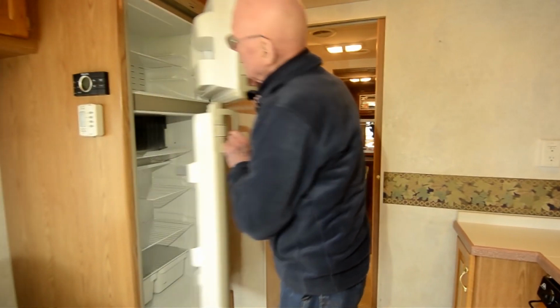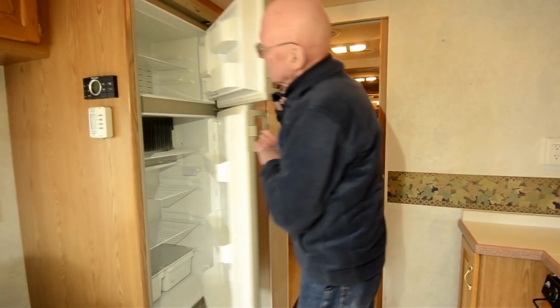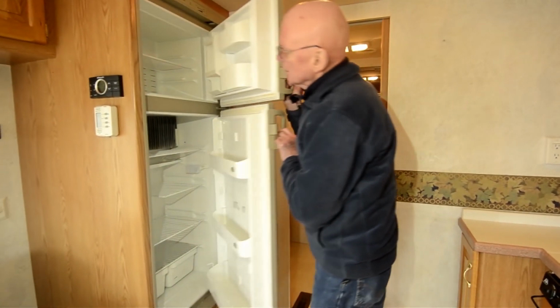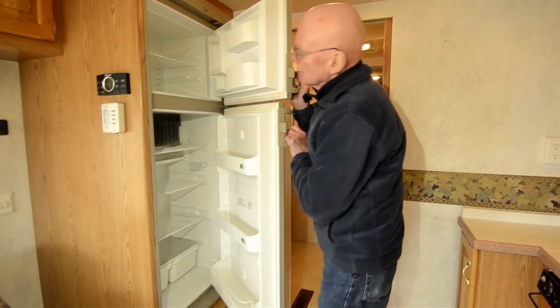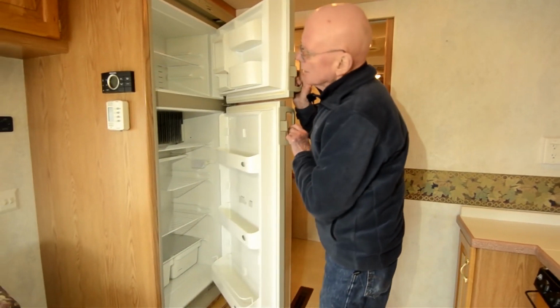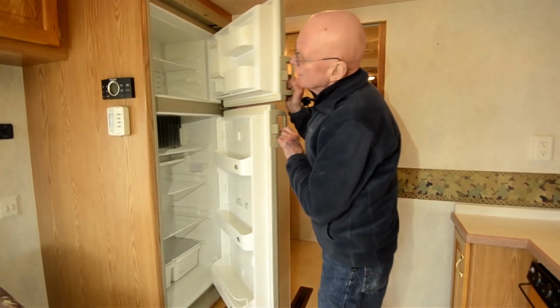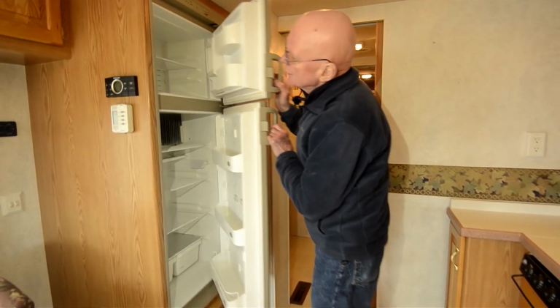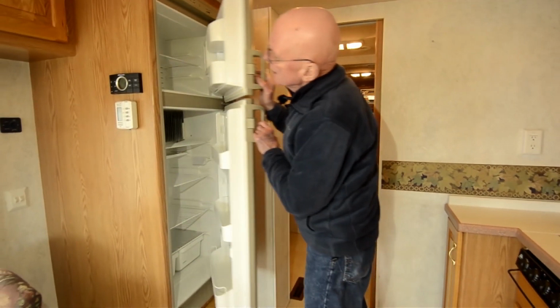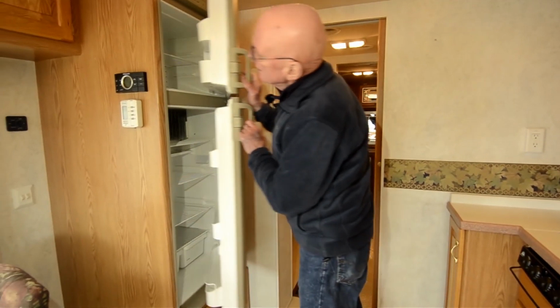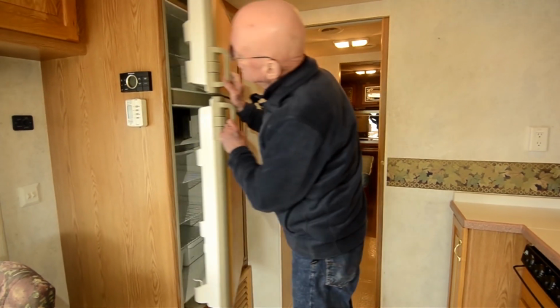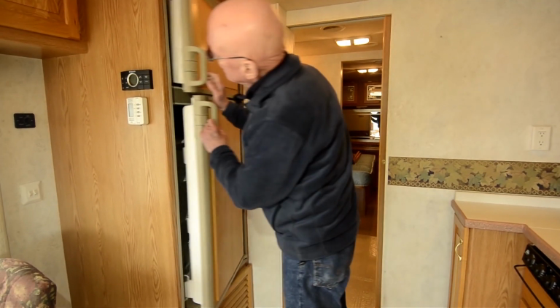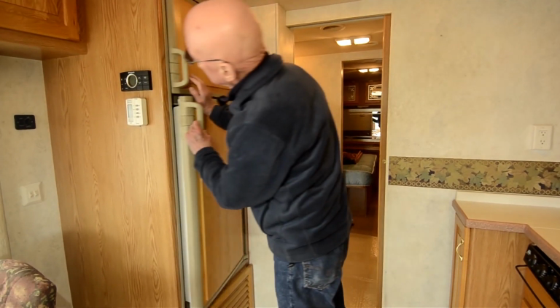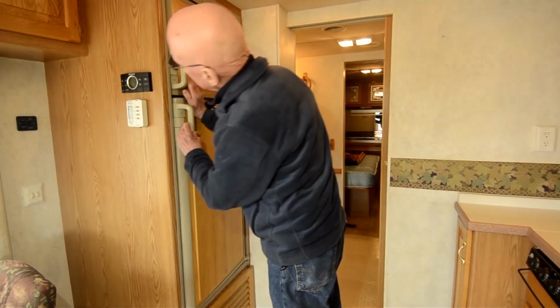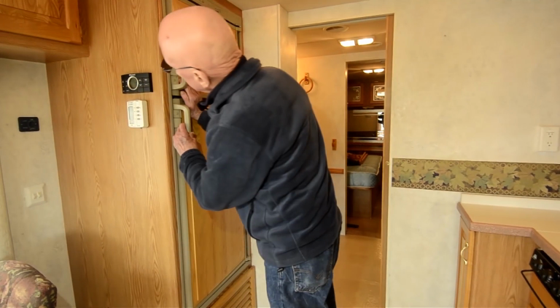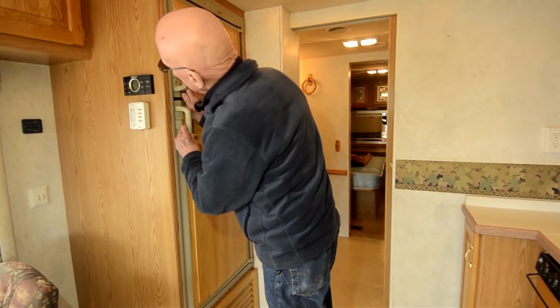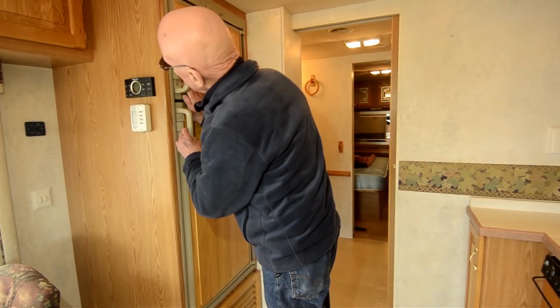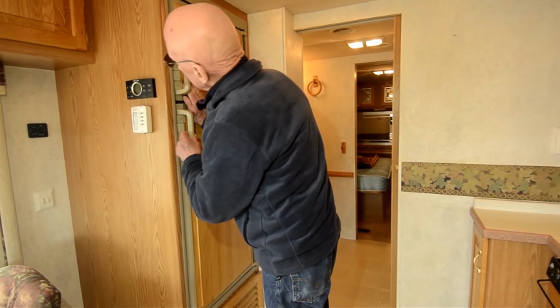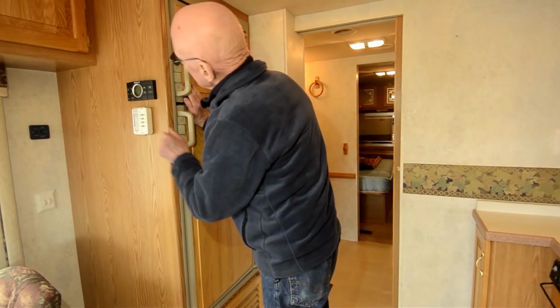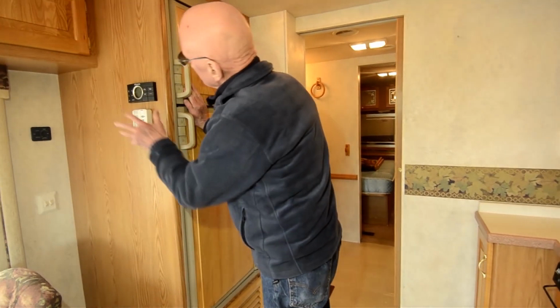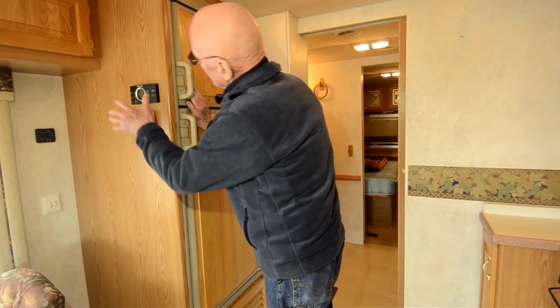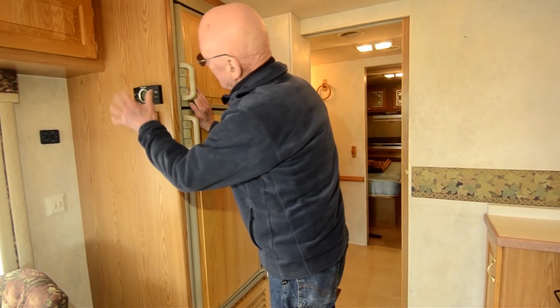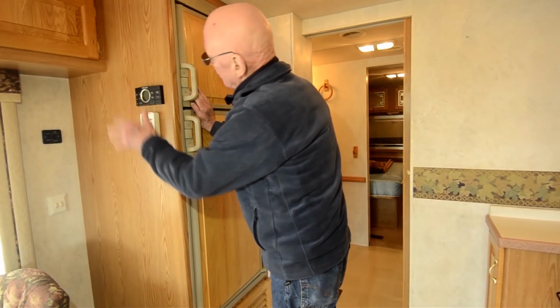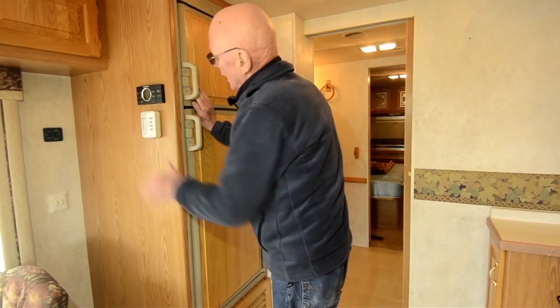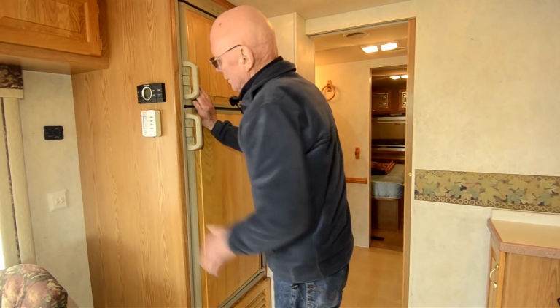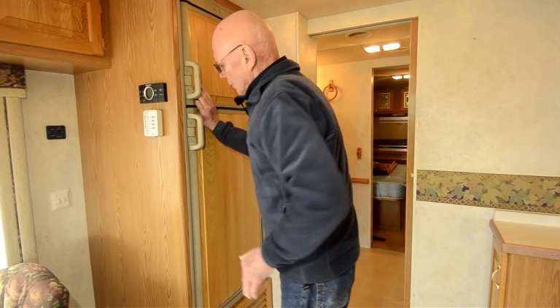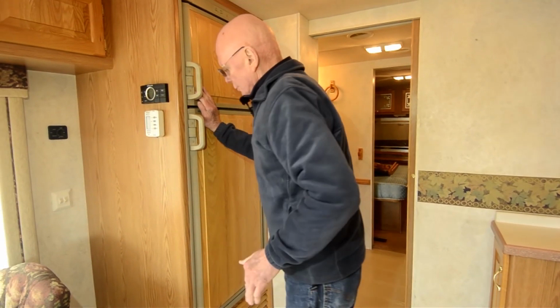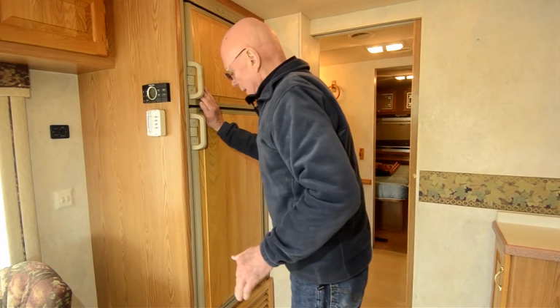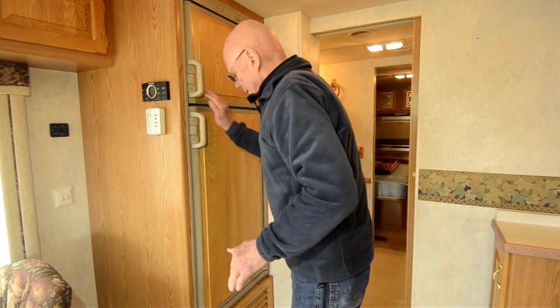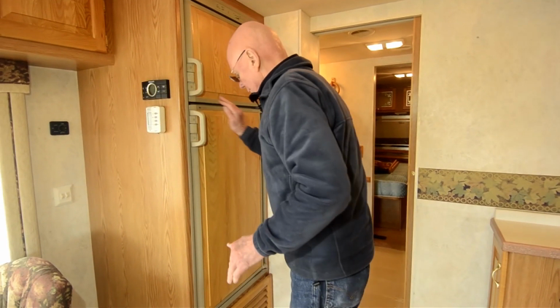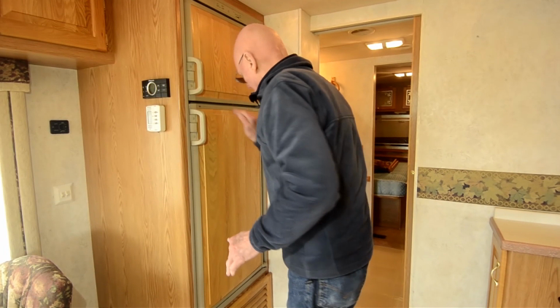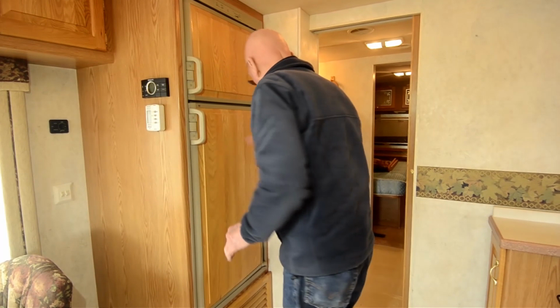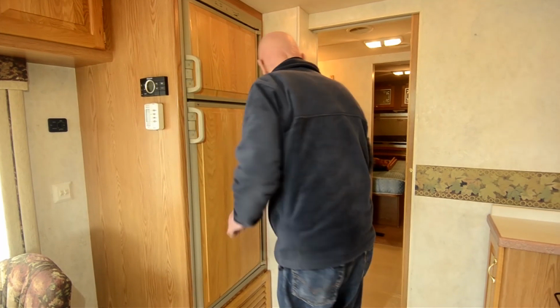And of course a three burner cooktop directly across. Double door refrigerator. These are your HVAC controls right here for the coach.